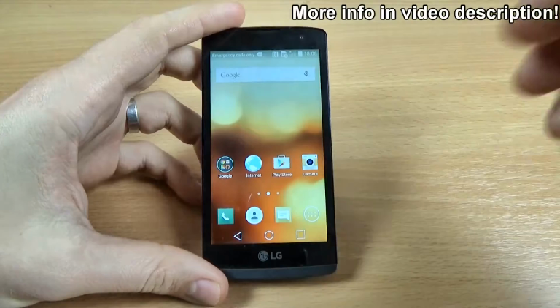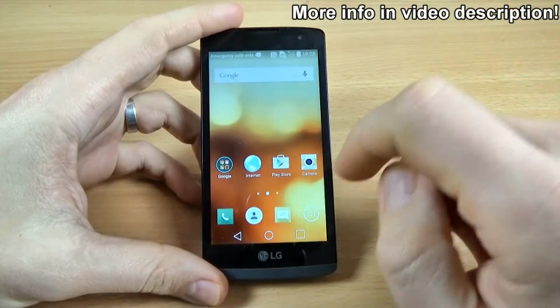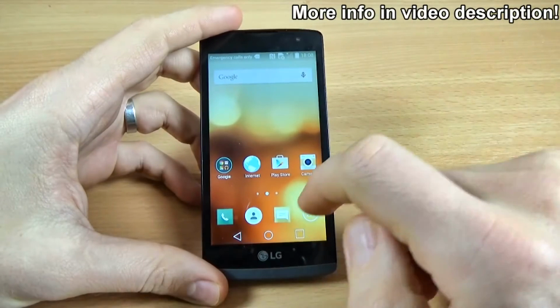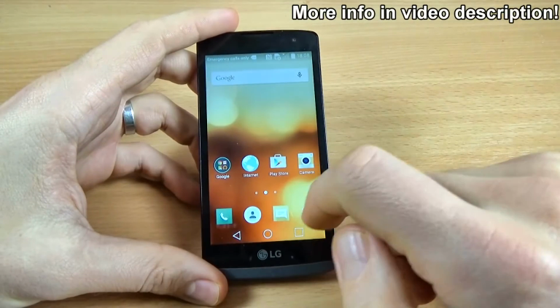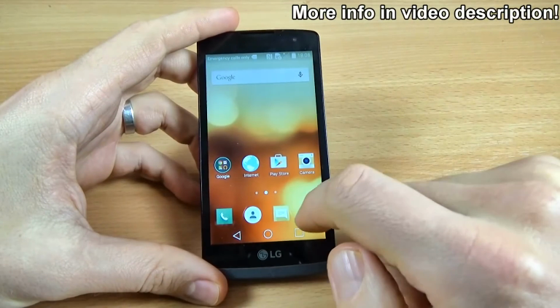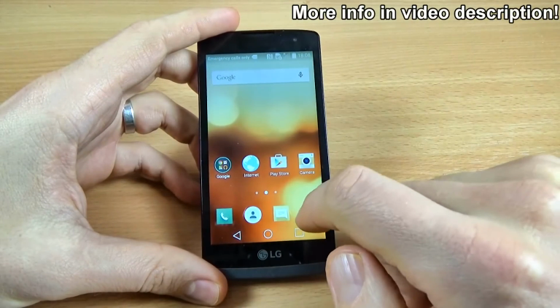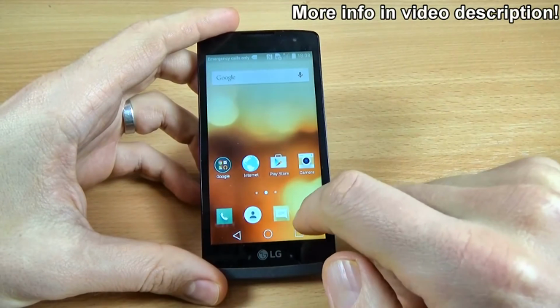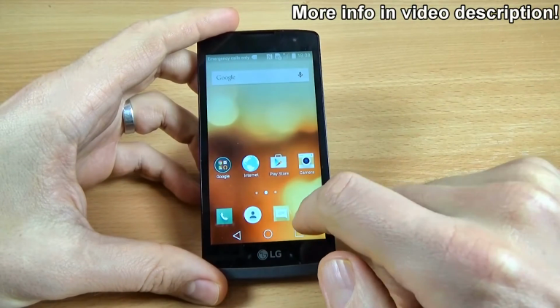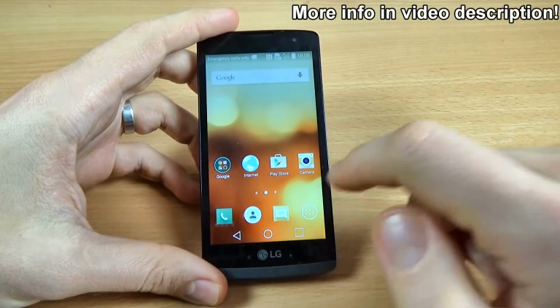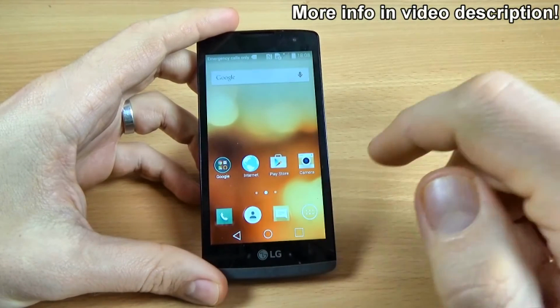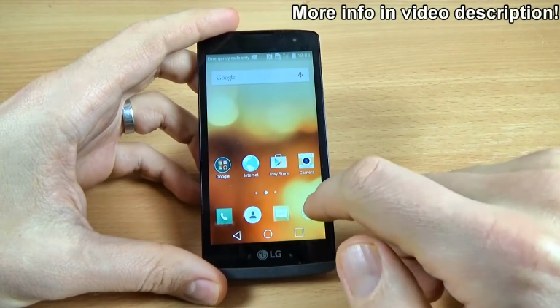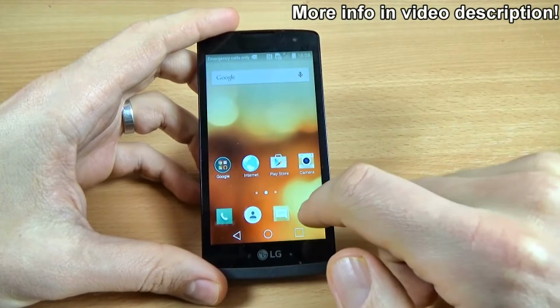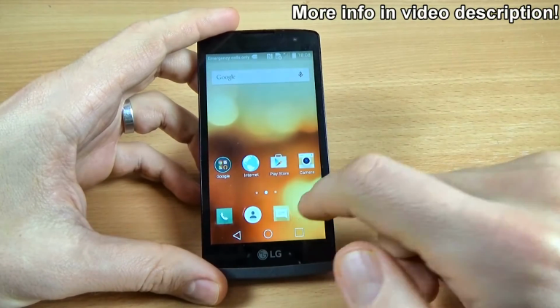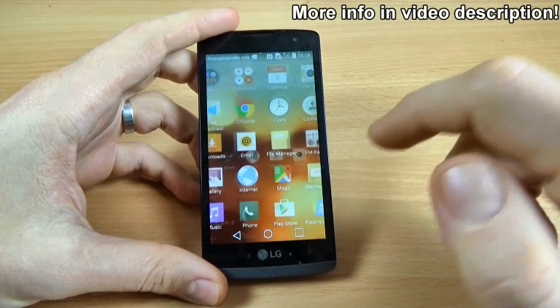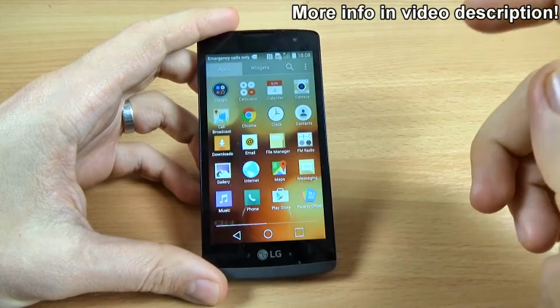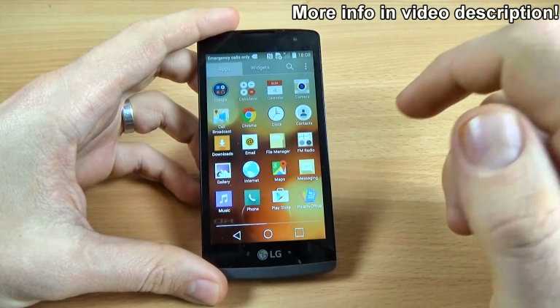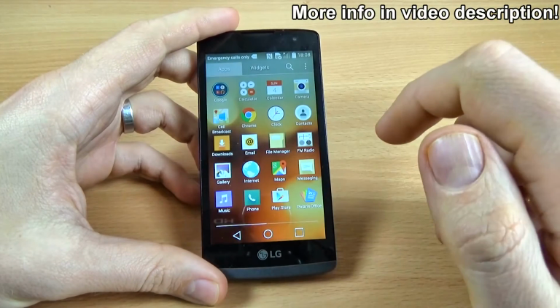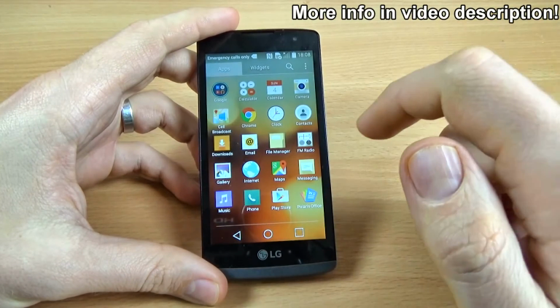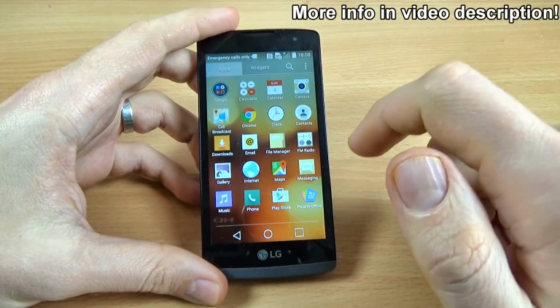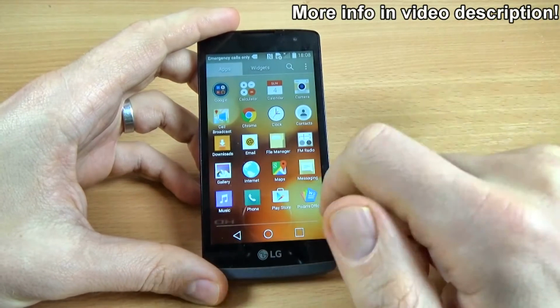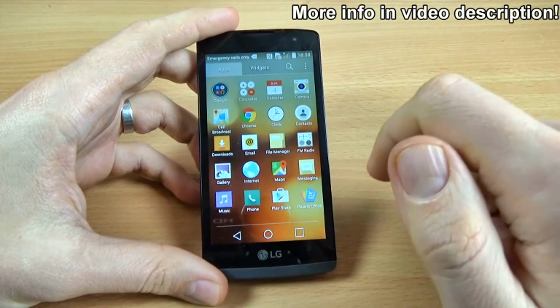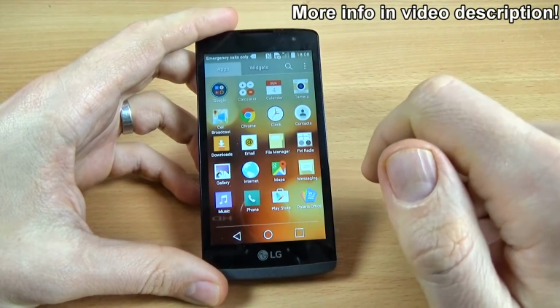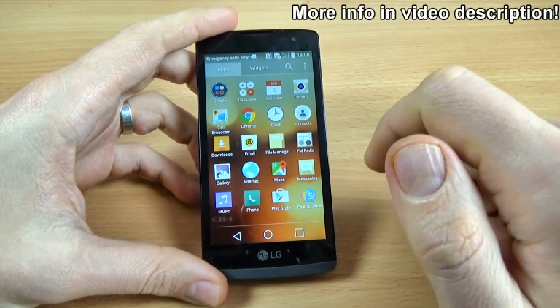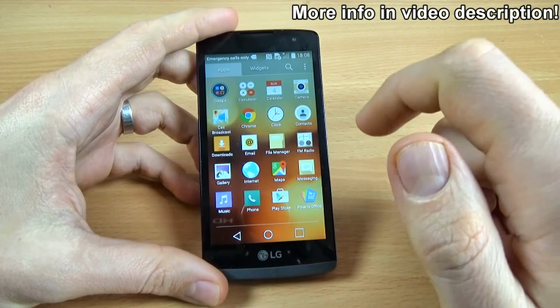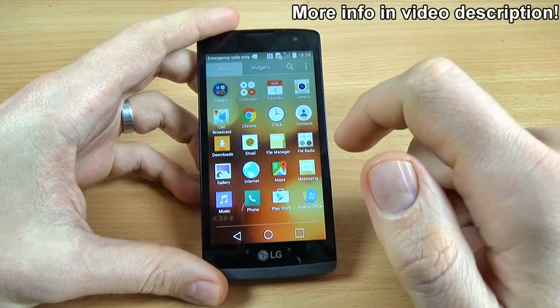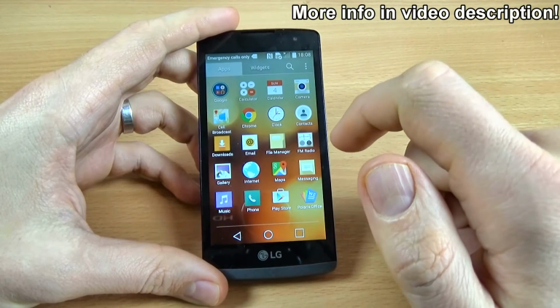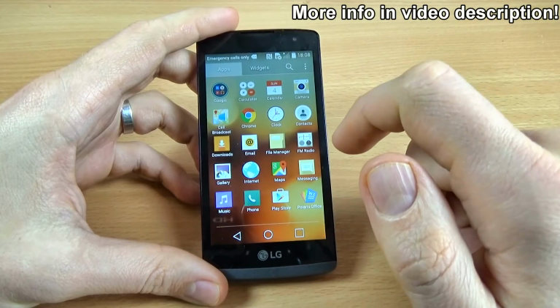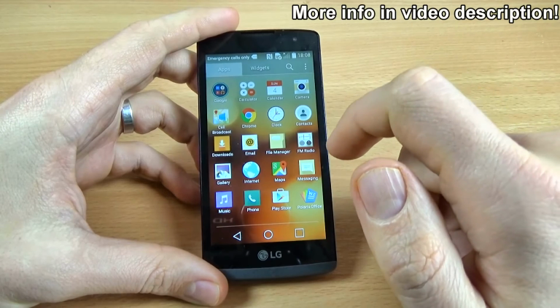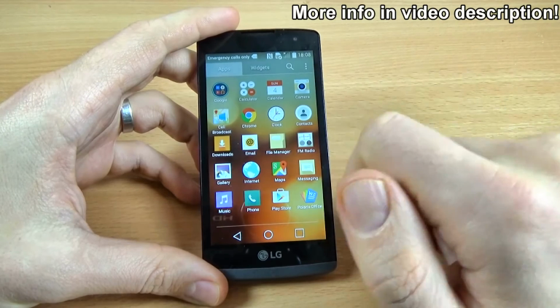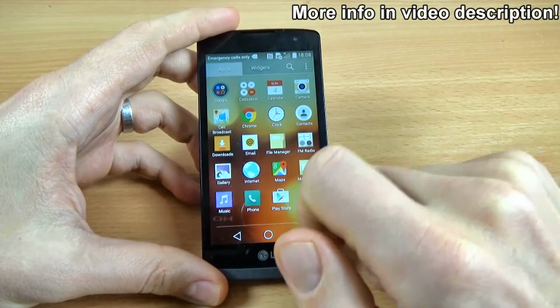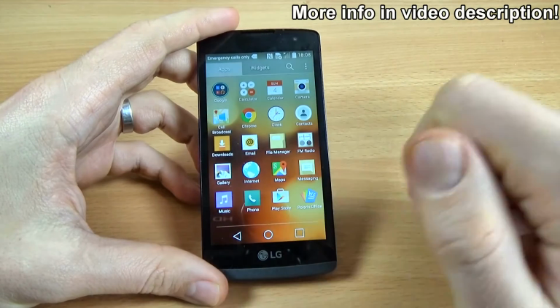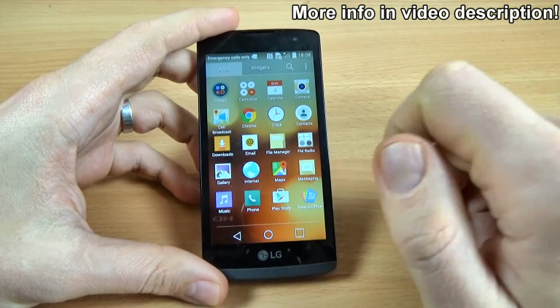Hi guys, in this tutorial I want to show you how to add an account on LG Lyon.